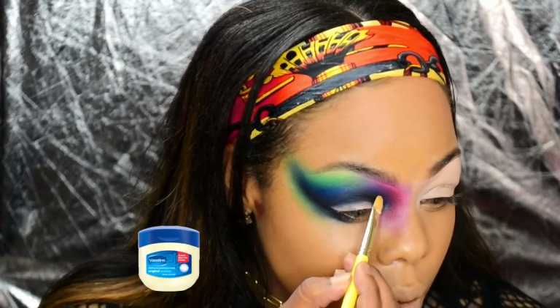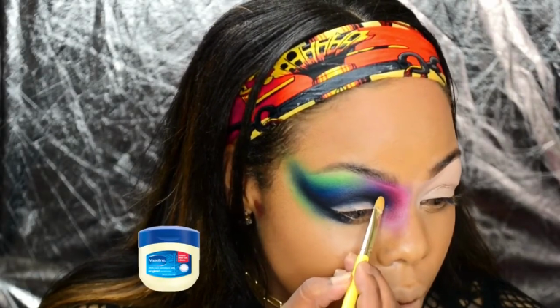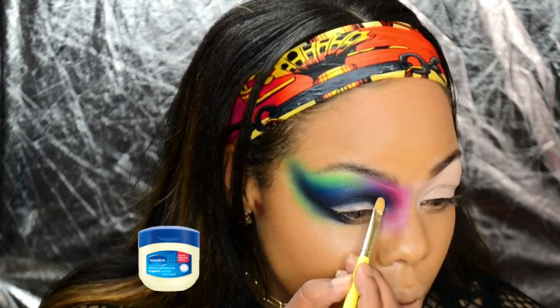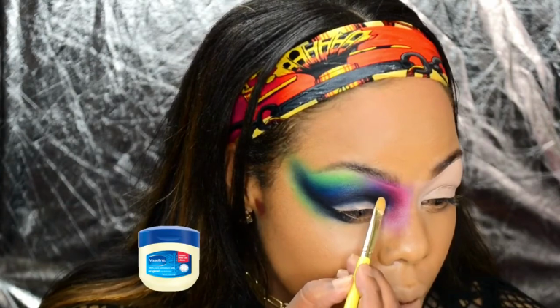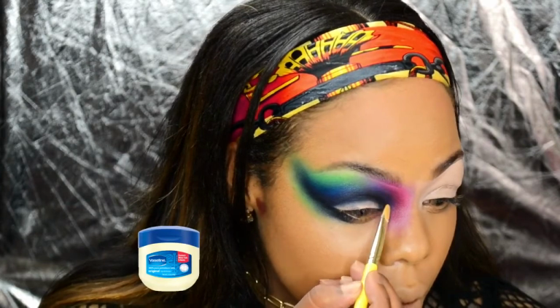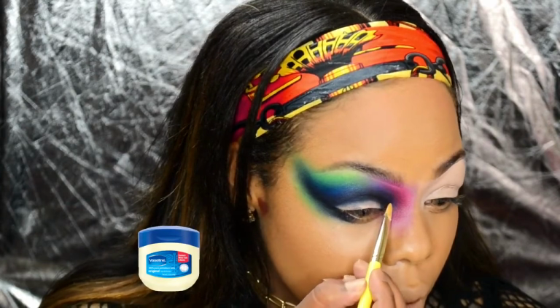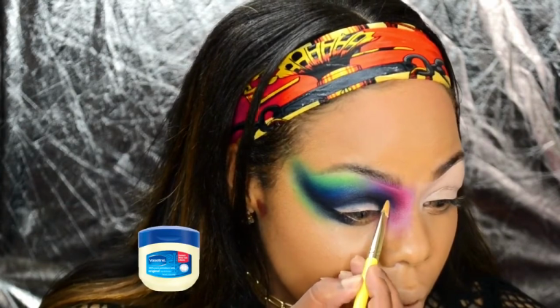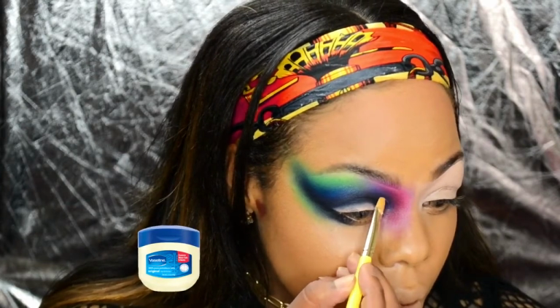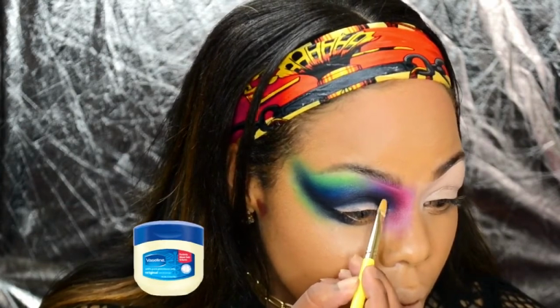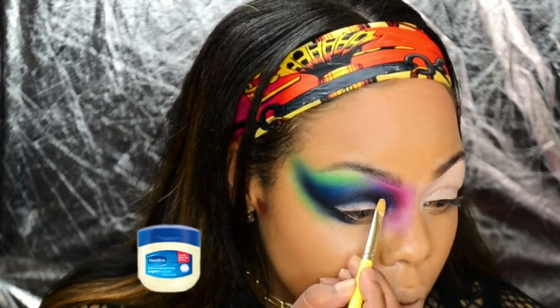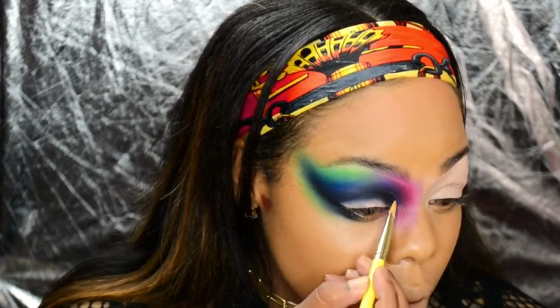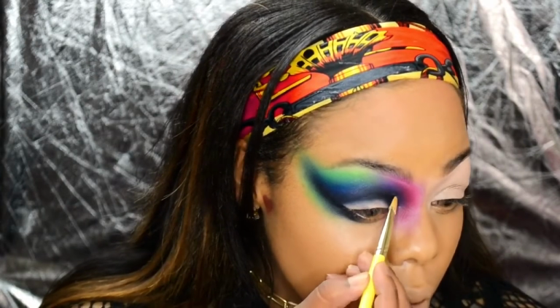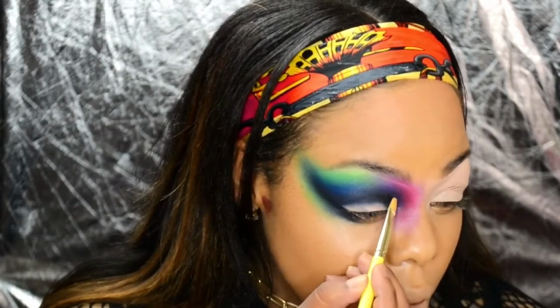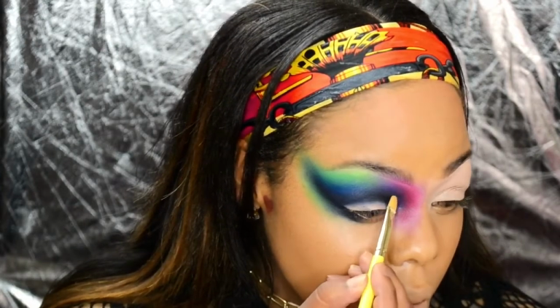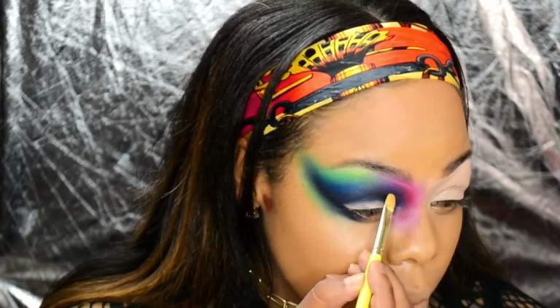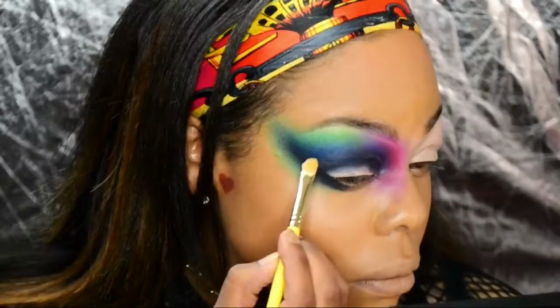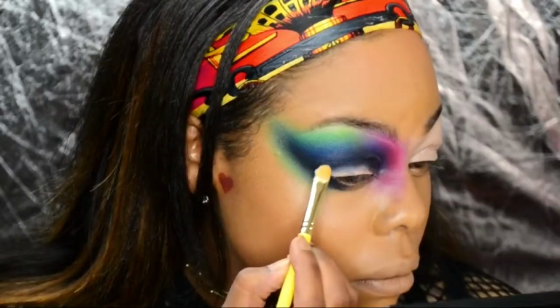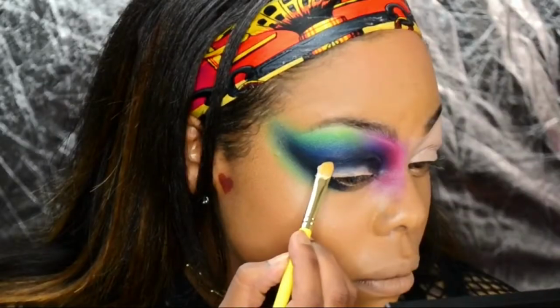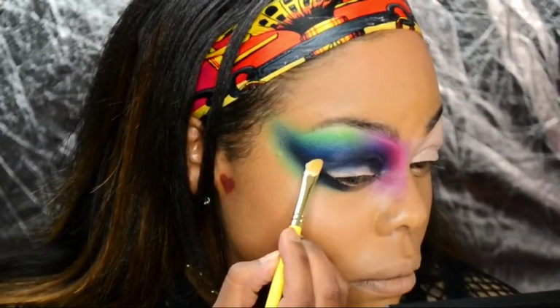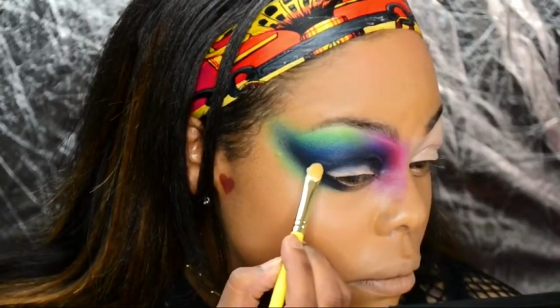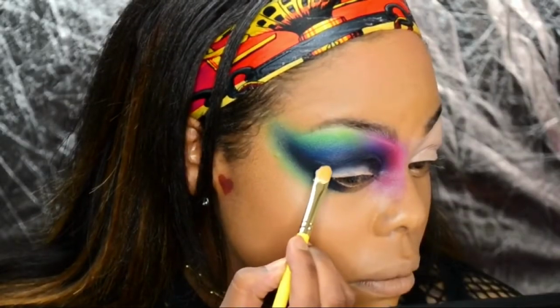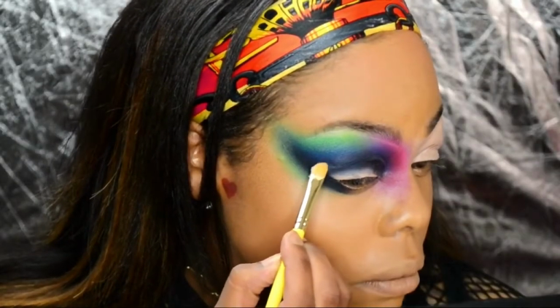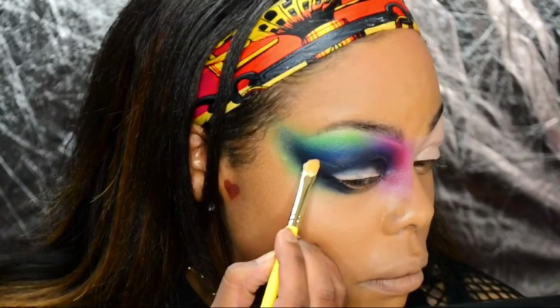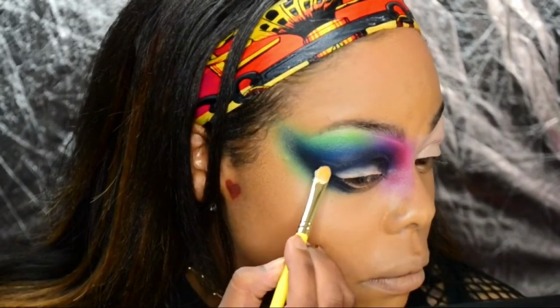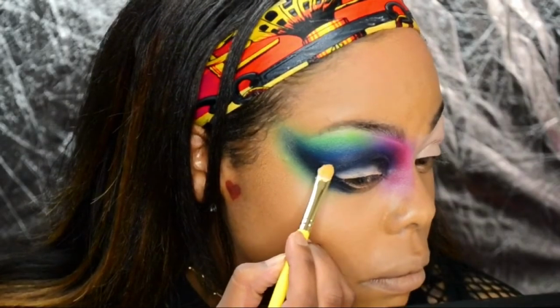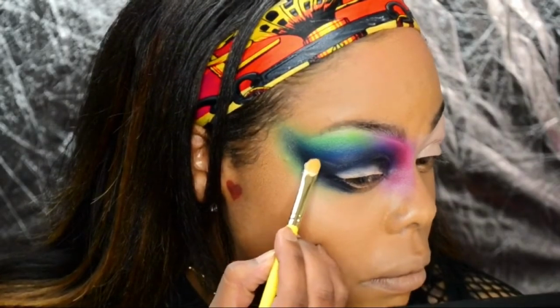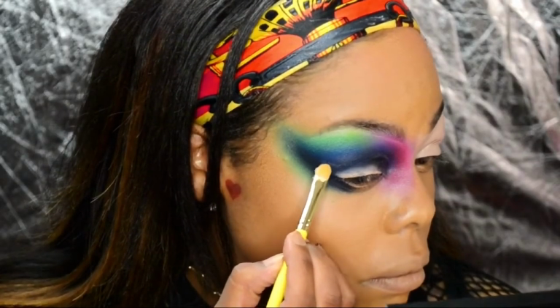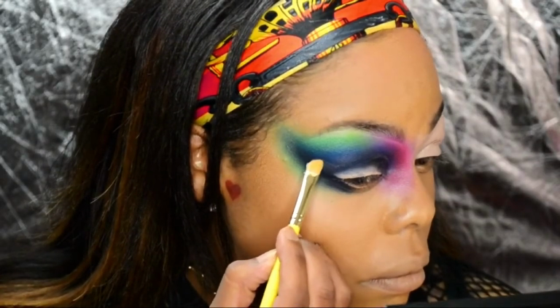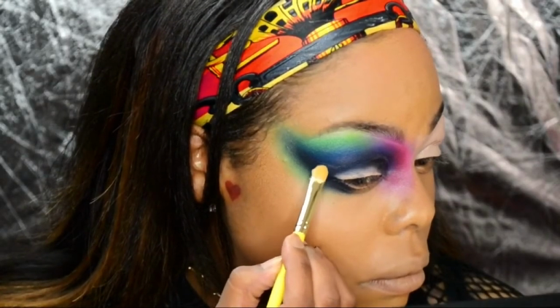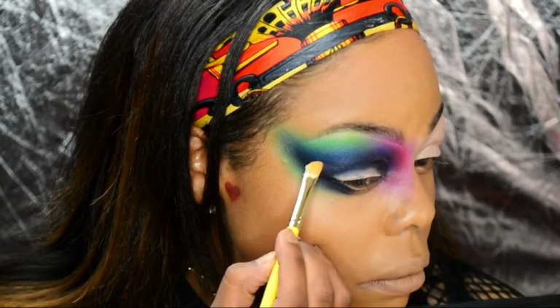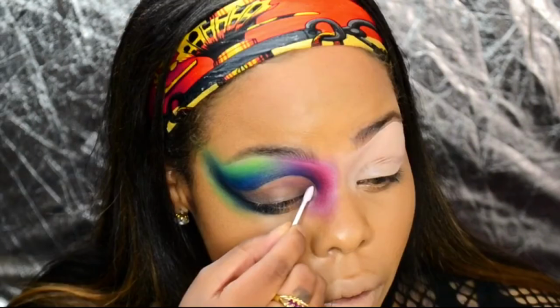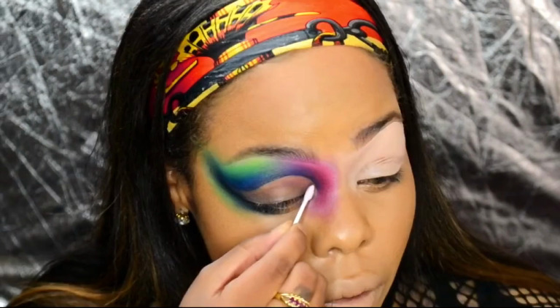Using P. Louise's trick, I'm taking Vaseline to carefully cut my crease and then clean it away with a Q-tip.